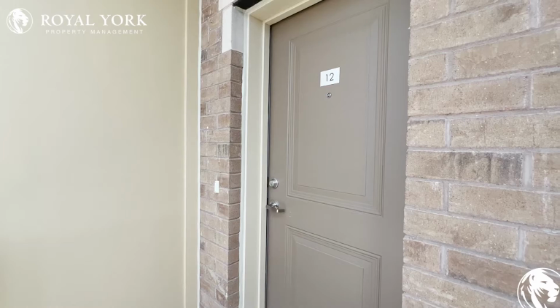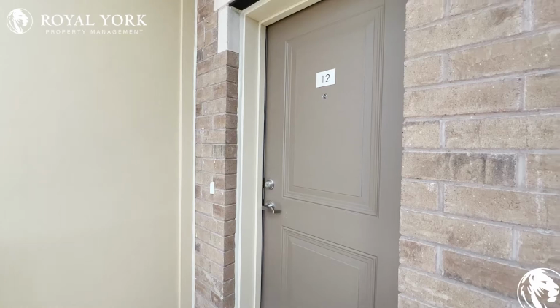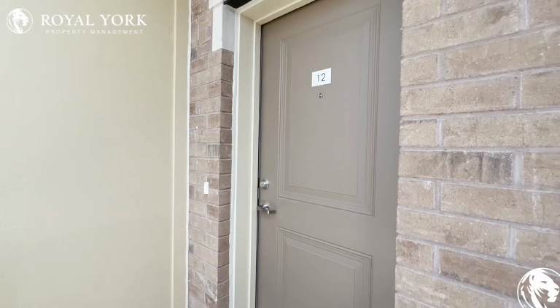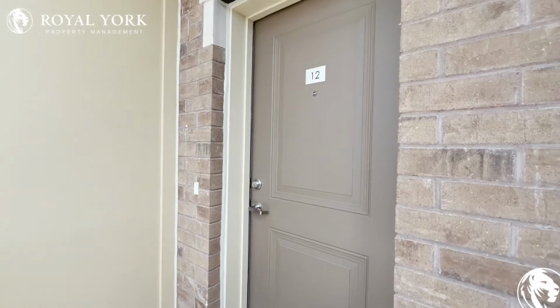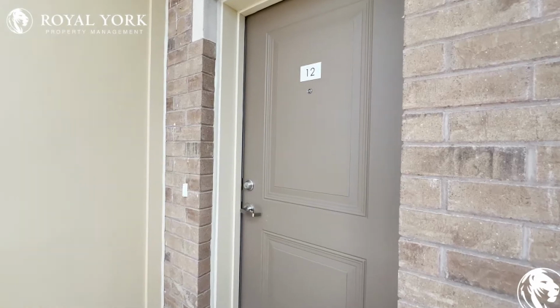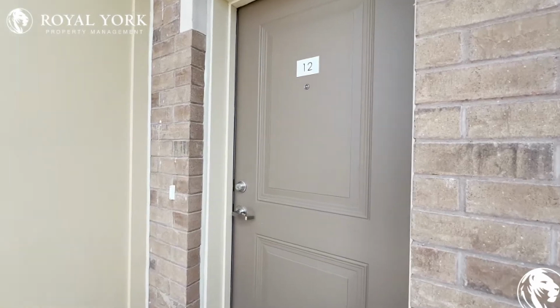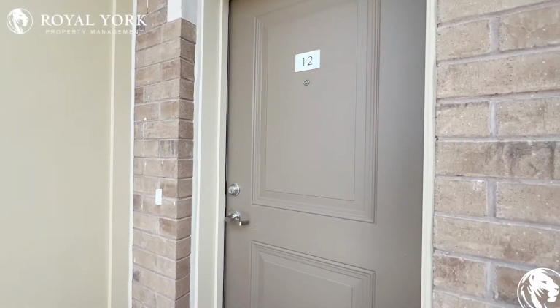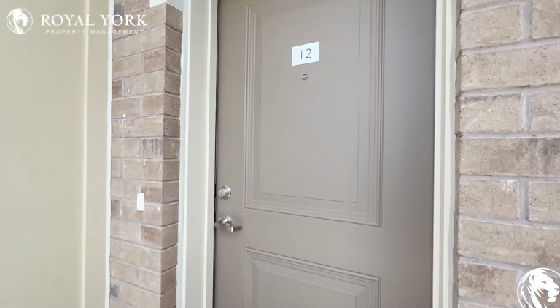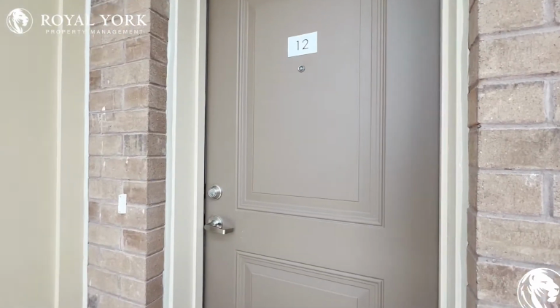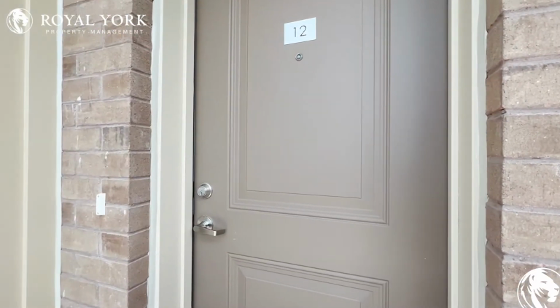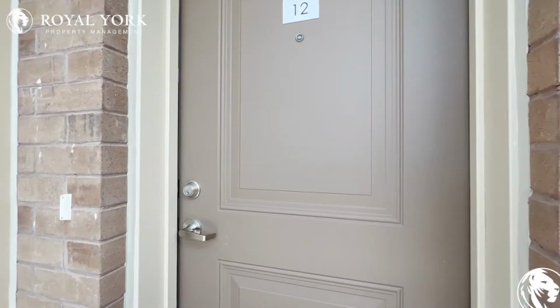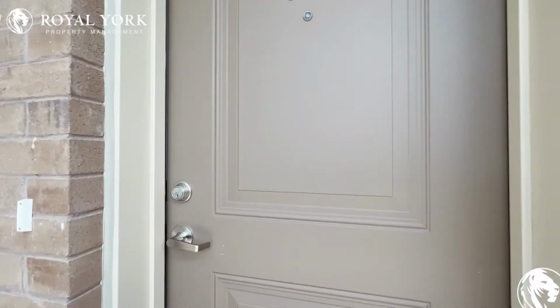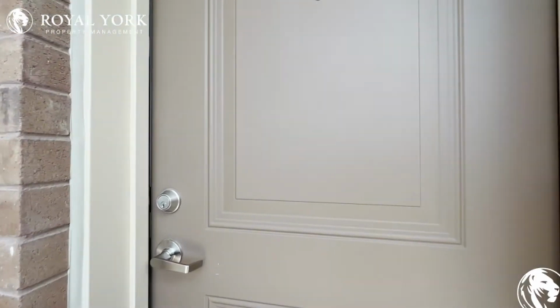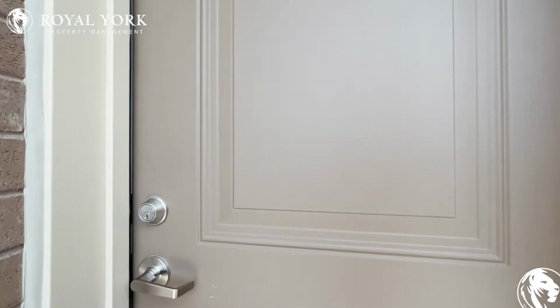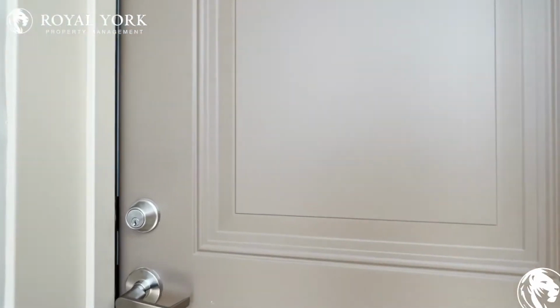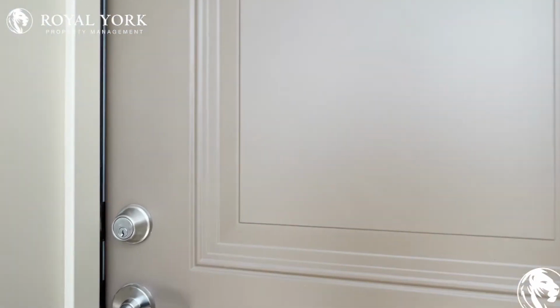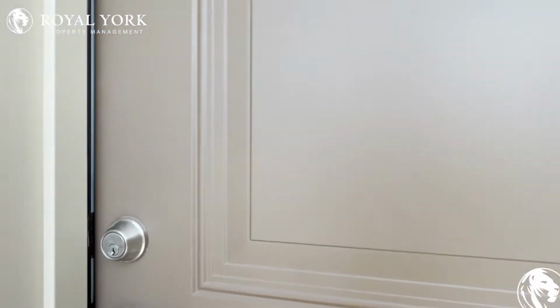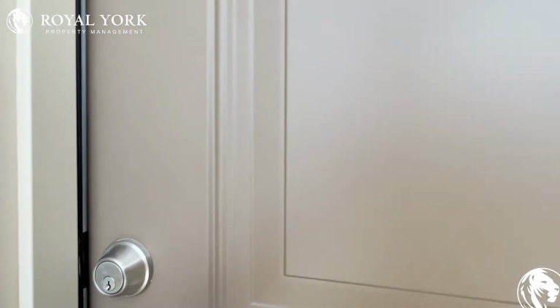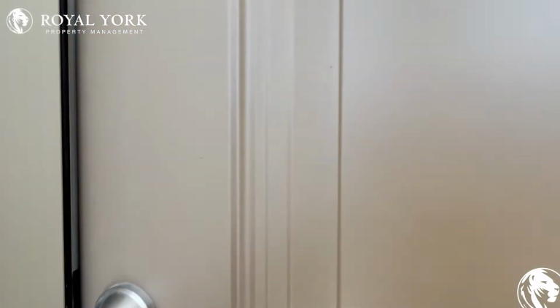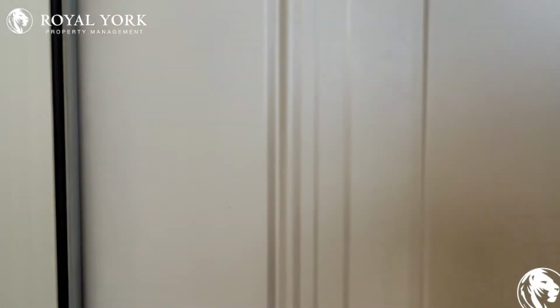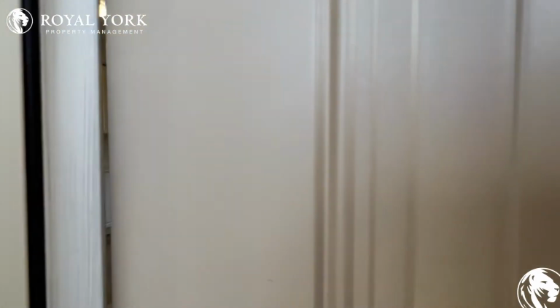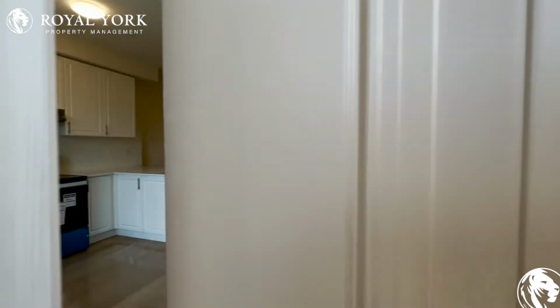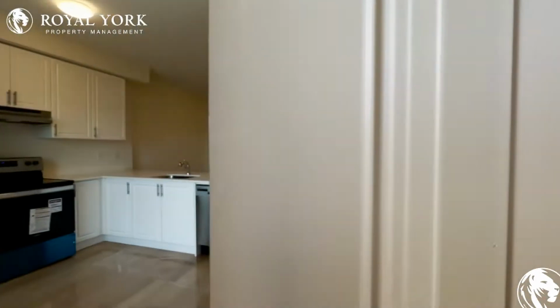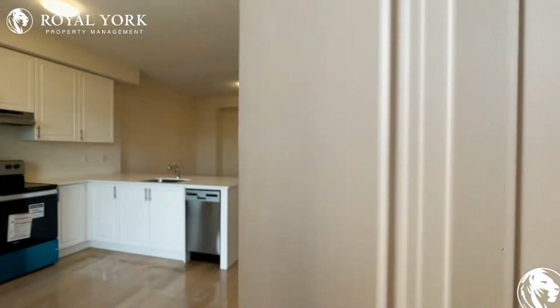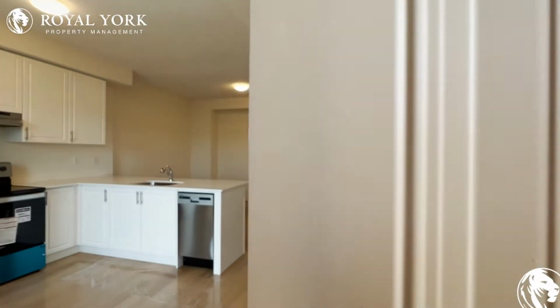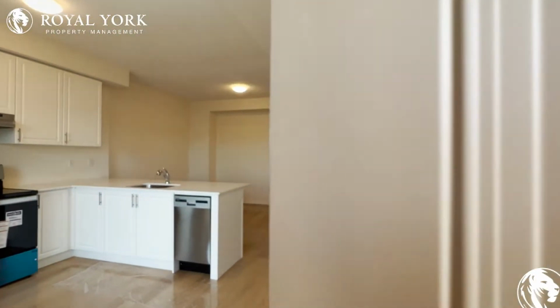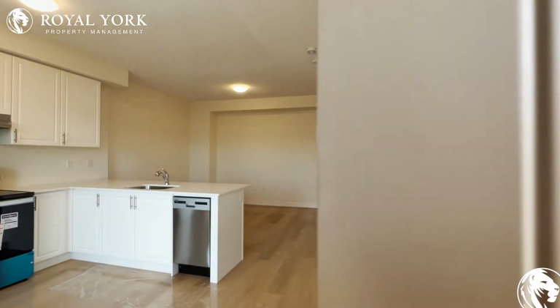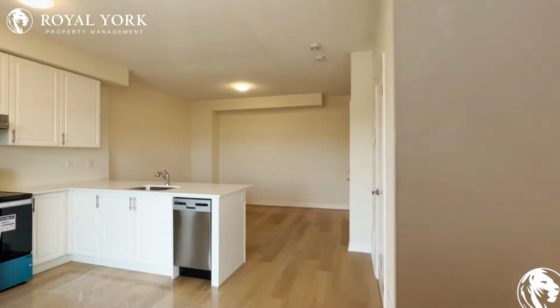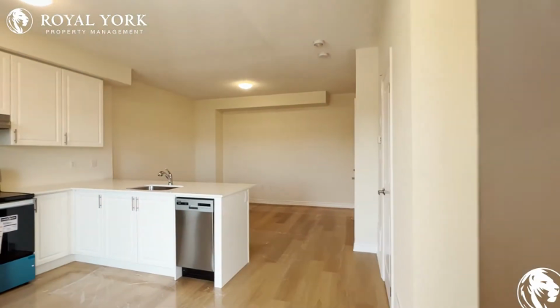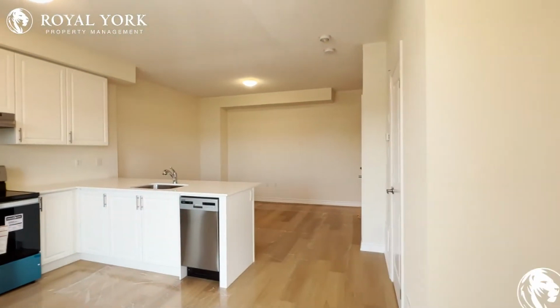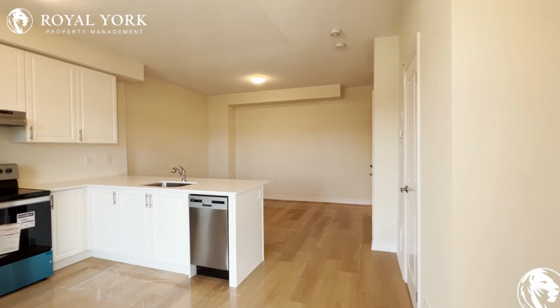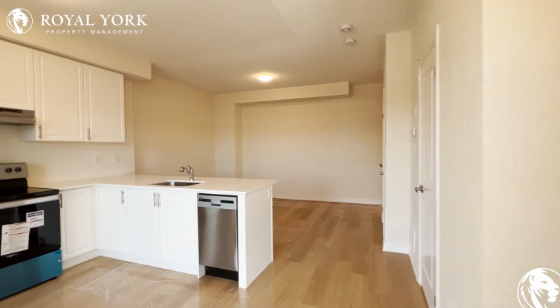Hello and welcome to Unit 12 here at 470 Barris Fork Path in Oshawa, Ontario.